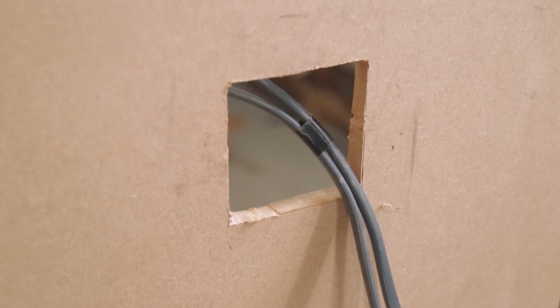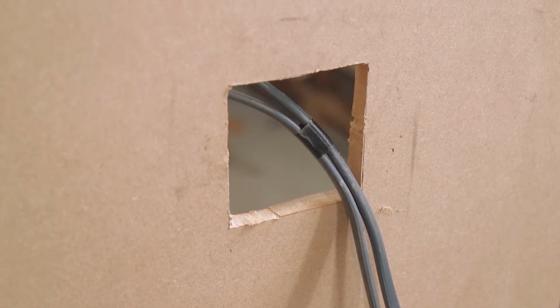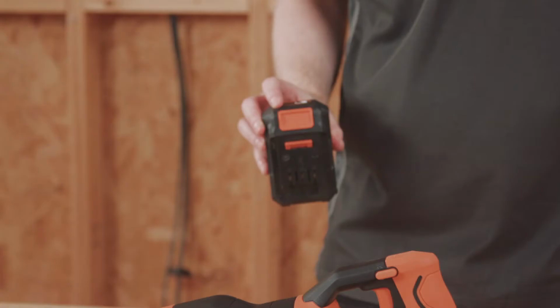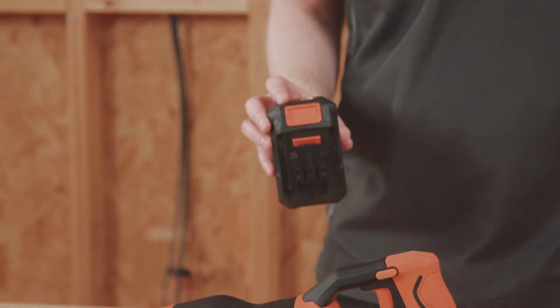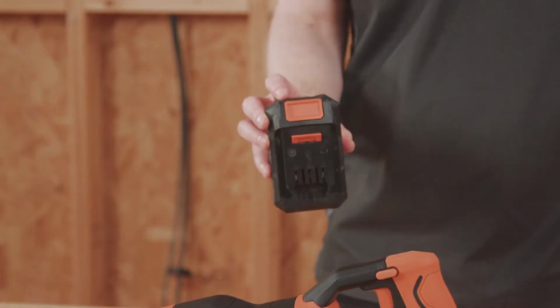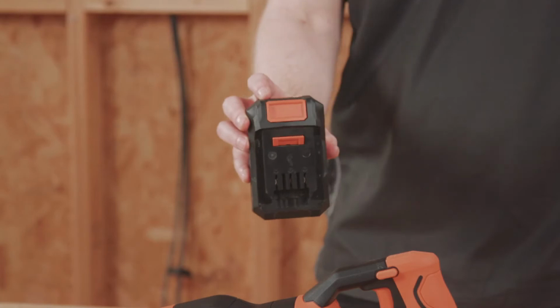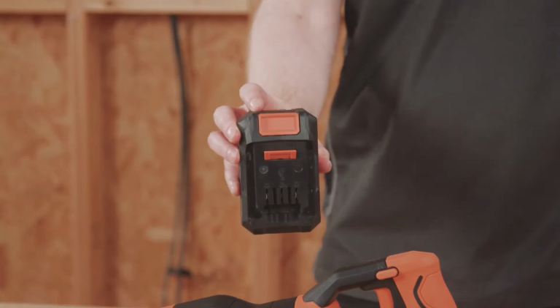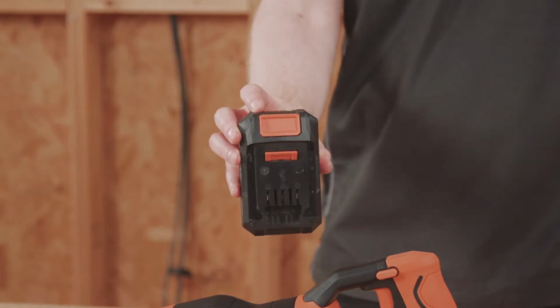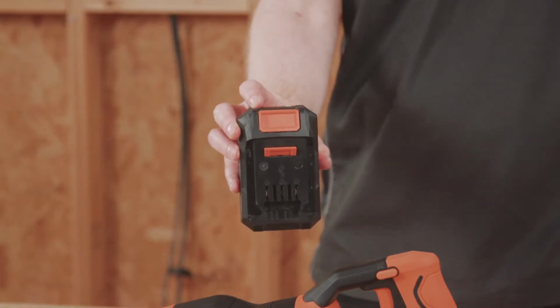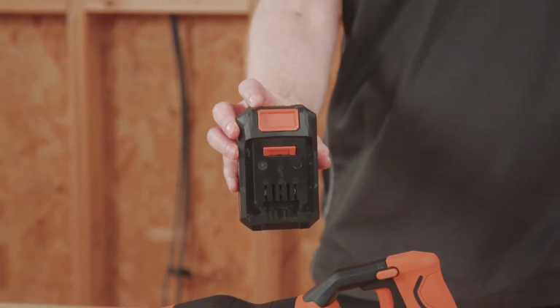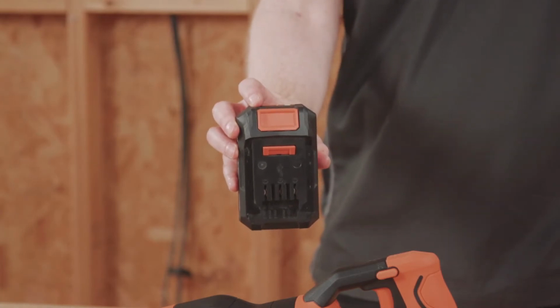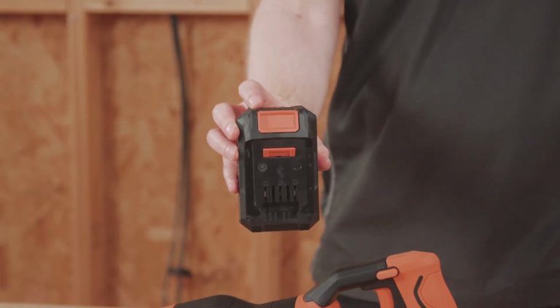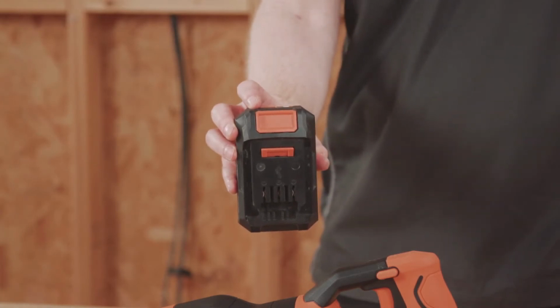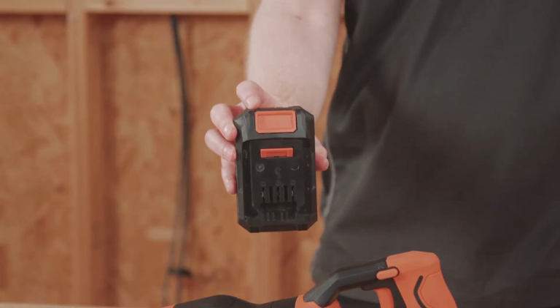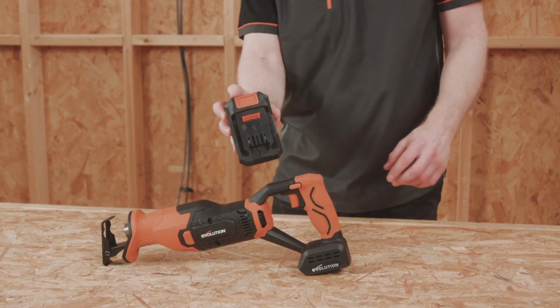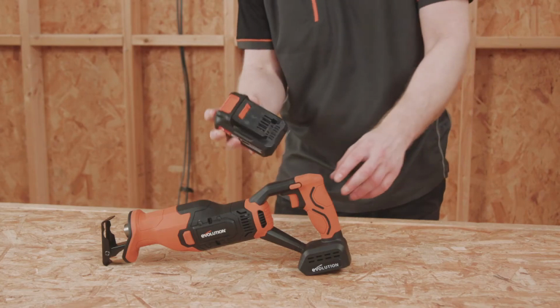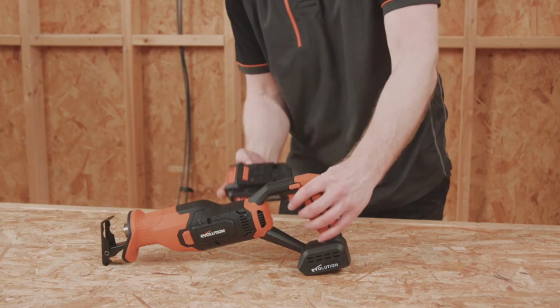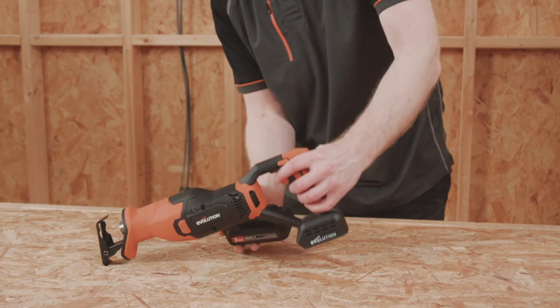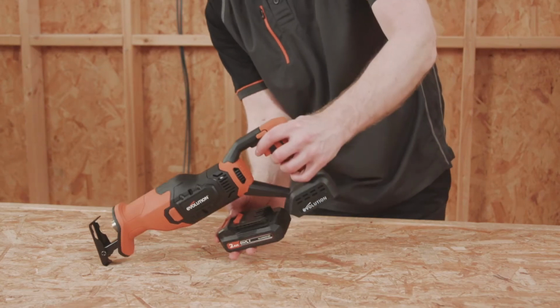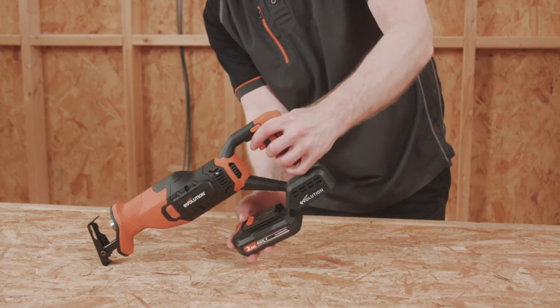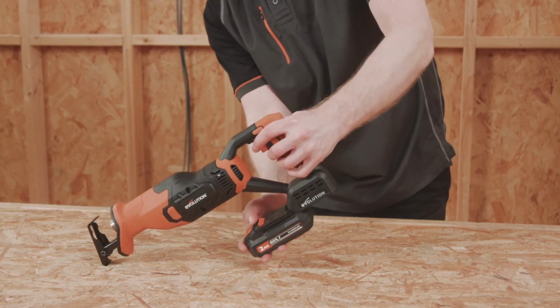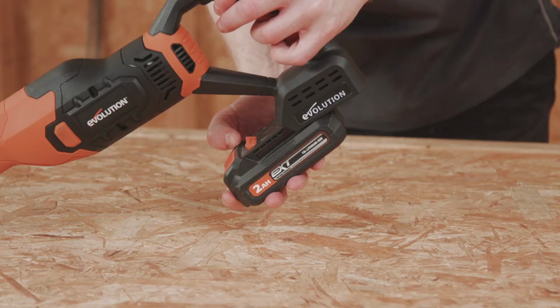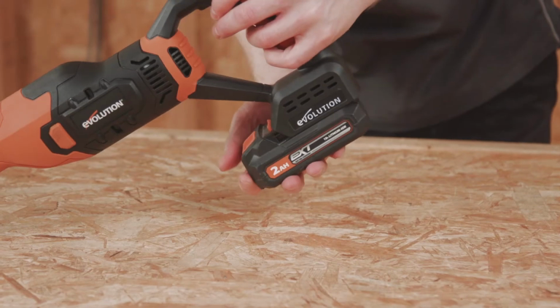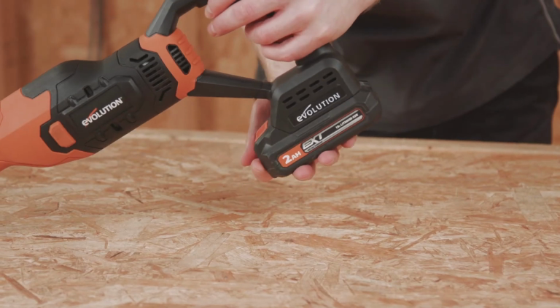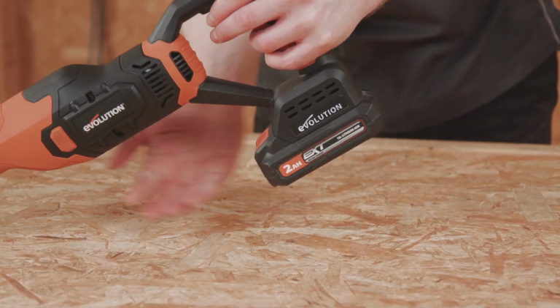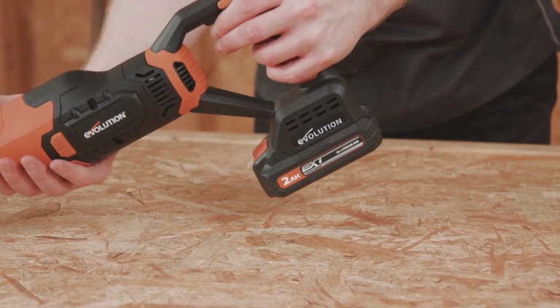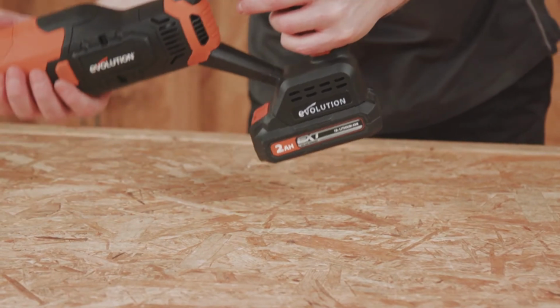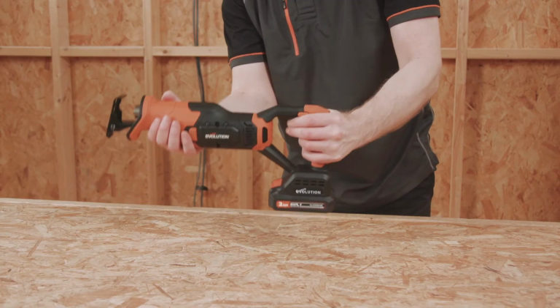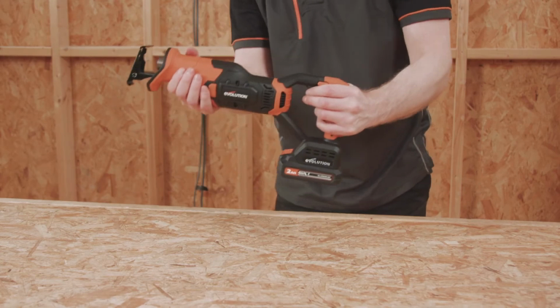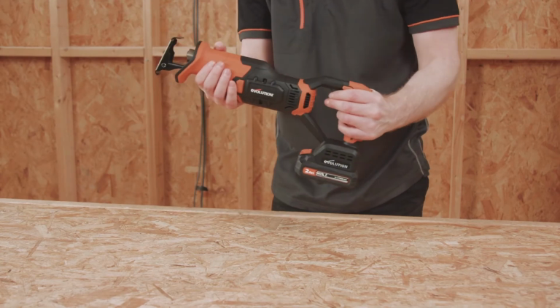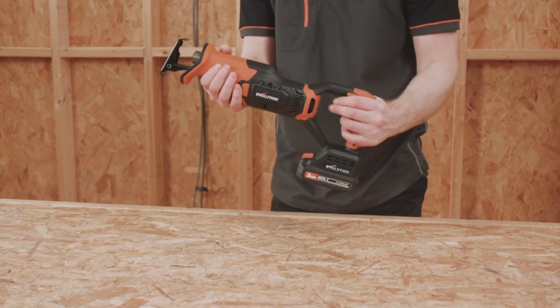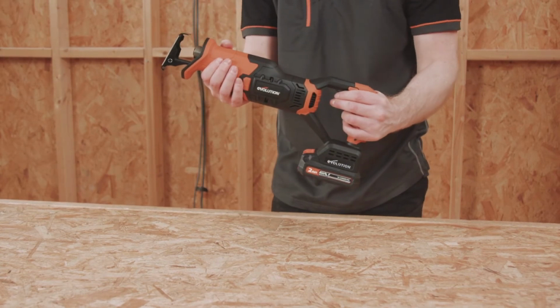All of the batteries in the range feature keep cool technology, which means that they actively manage temperature during operation.